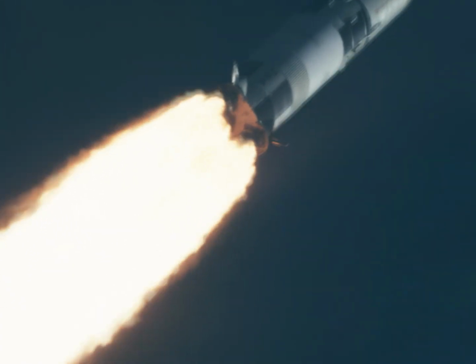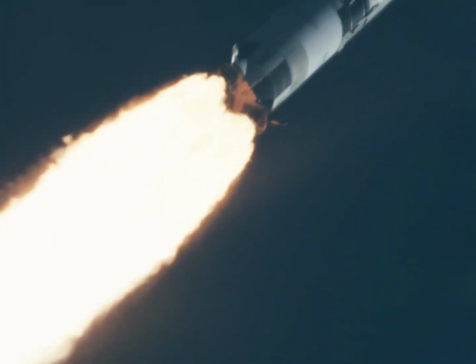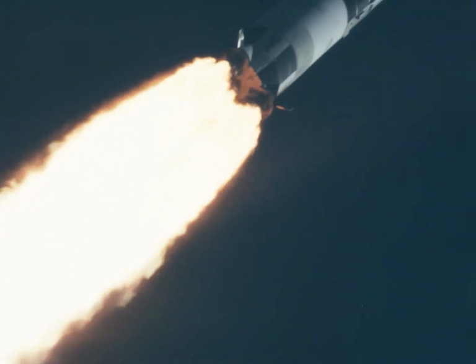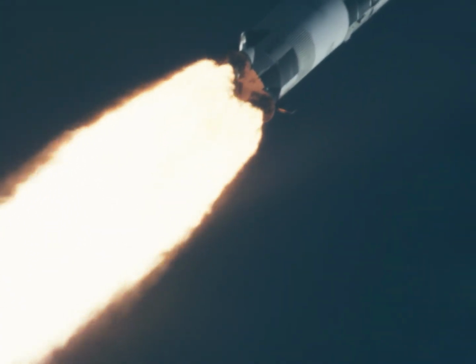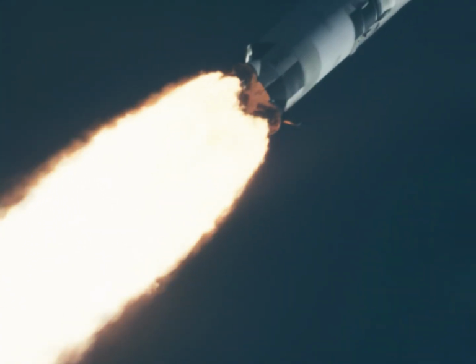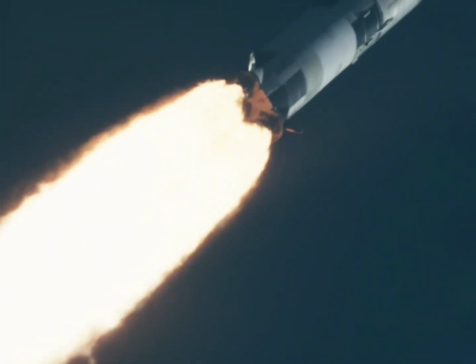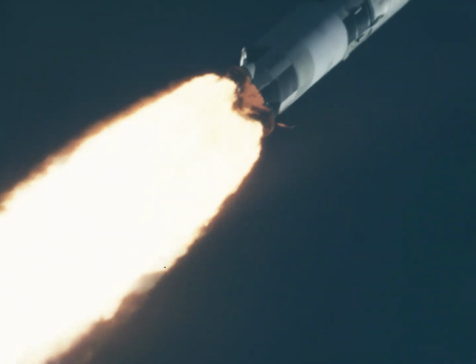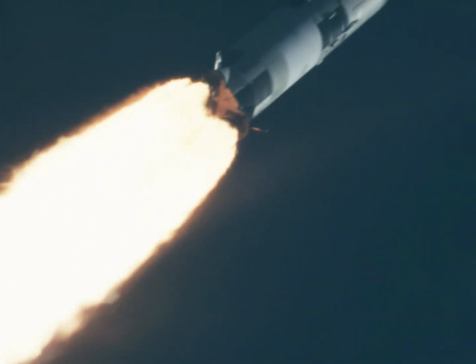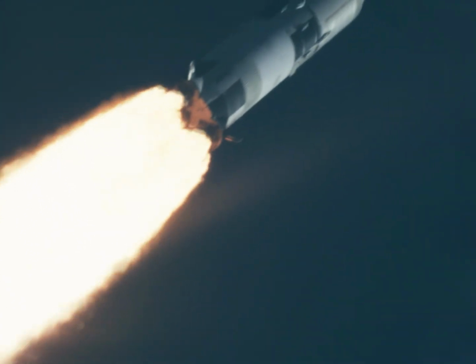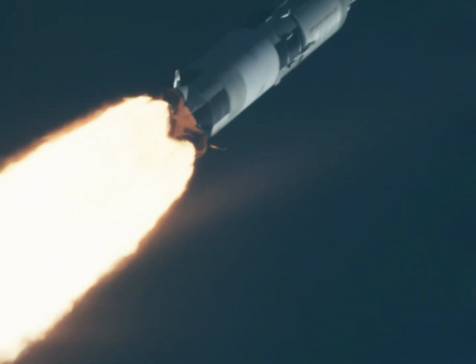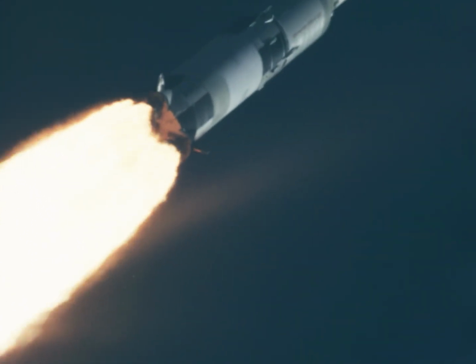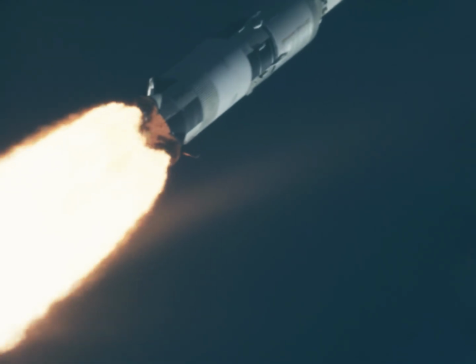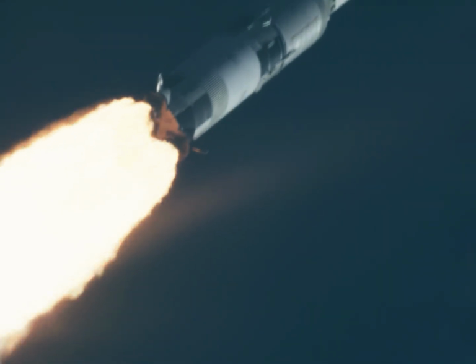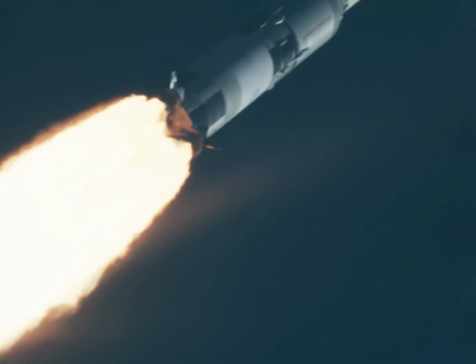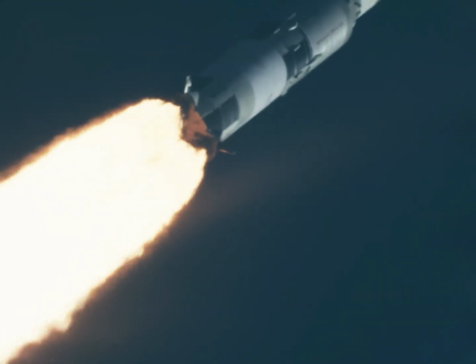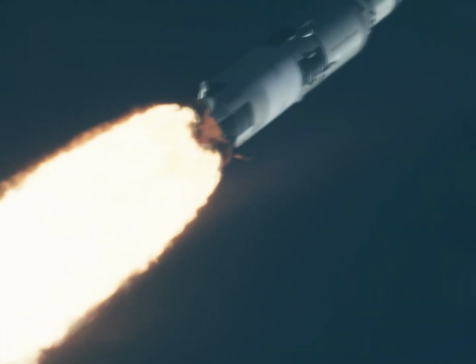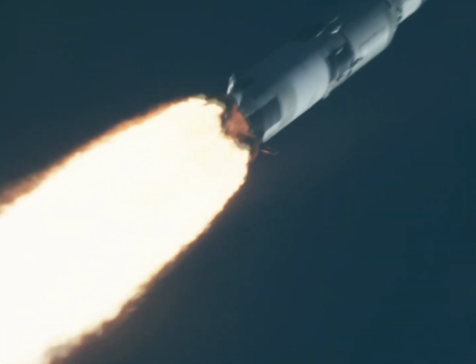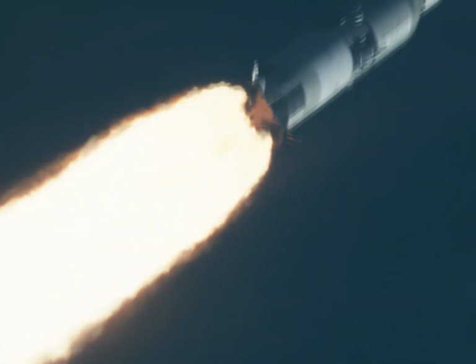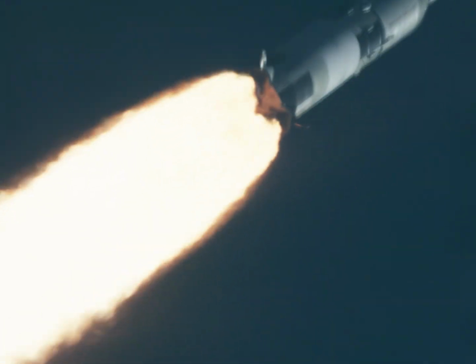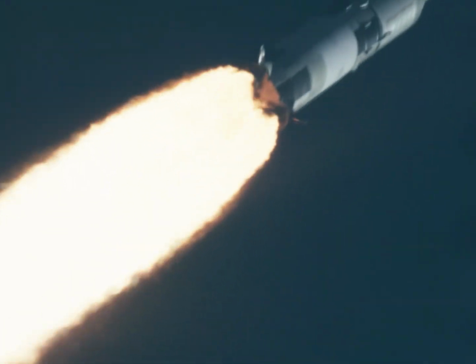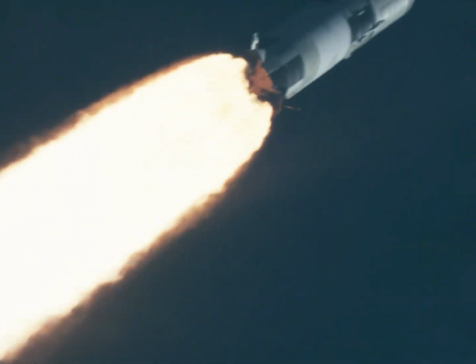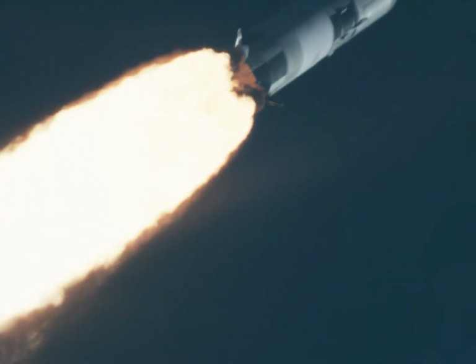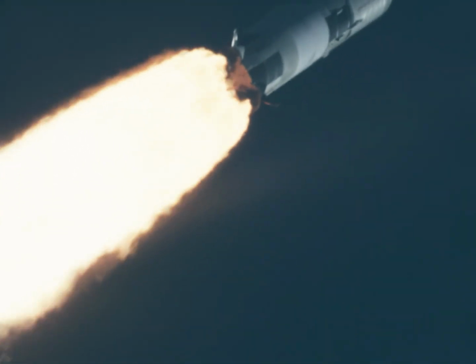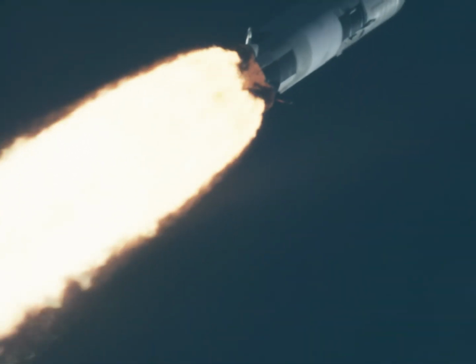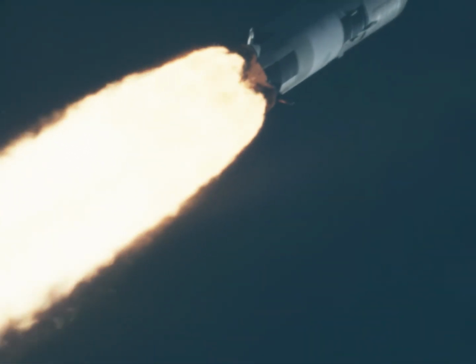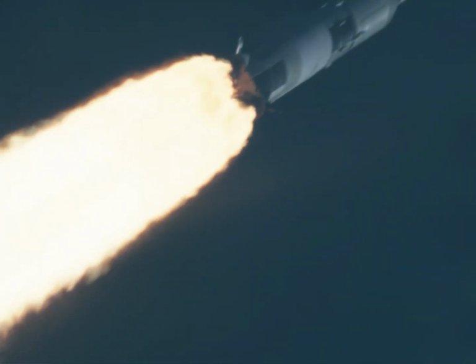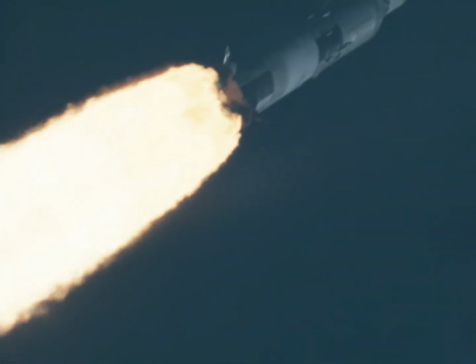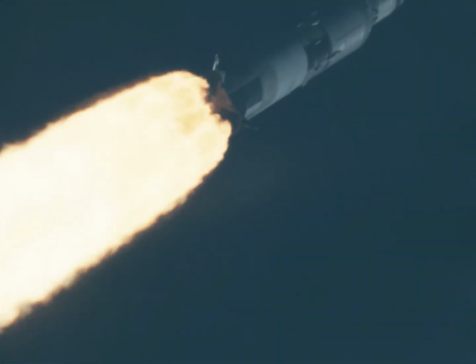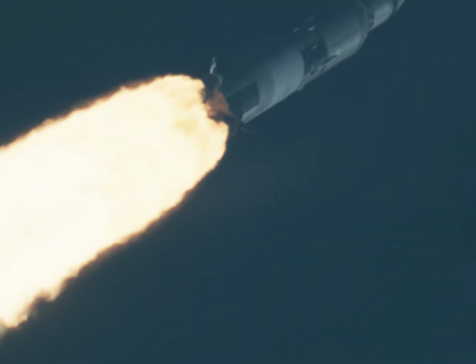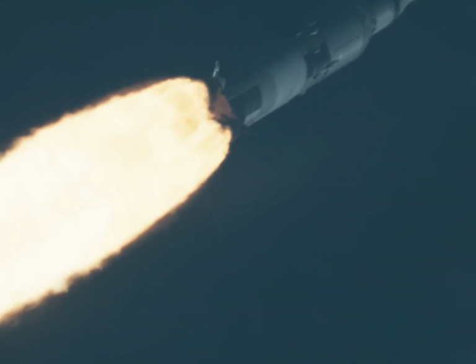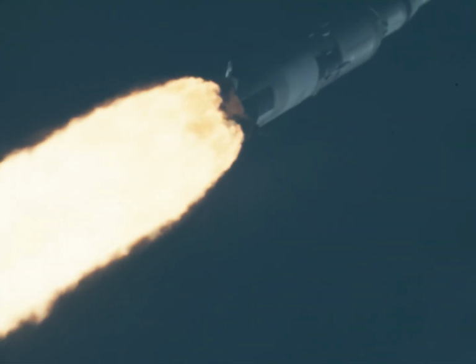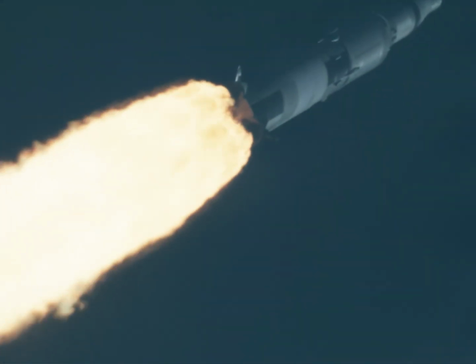Marked 1 minute 10 seconds. Coming up on our period of maximum aerodynamic pressure on the vehicle. Still looking good.